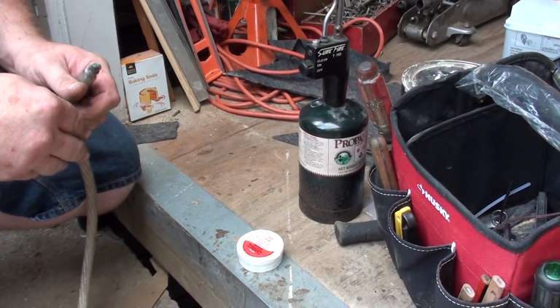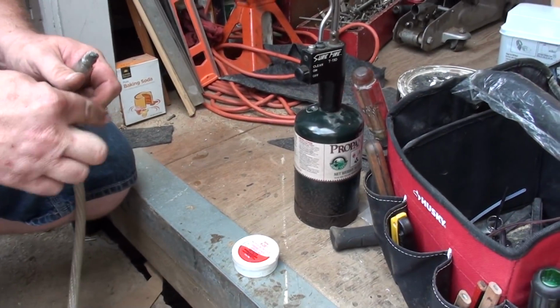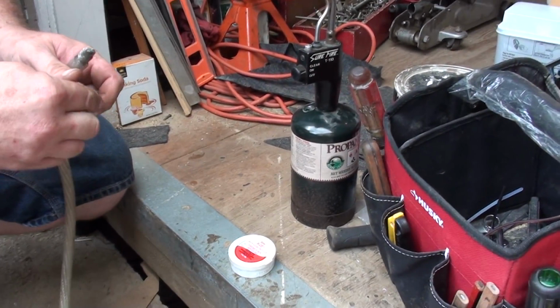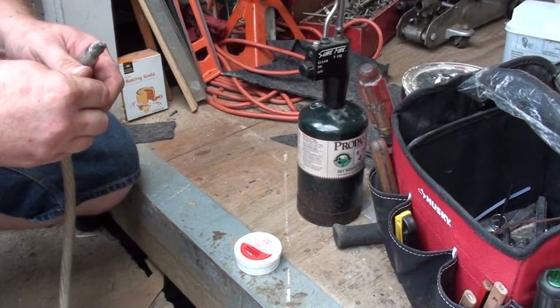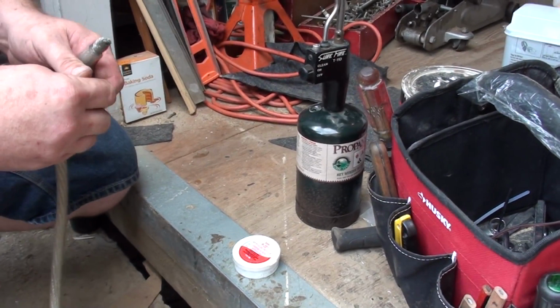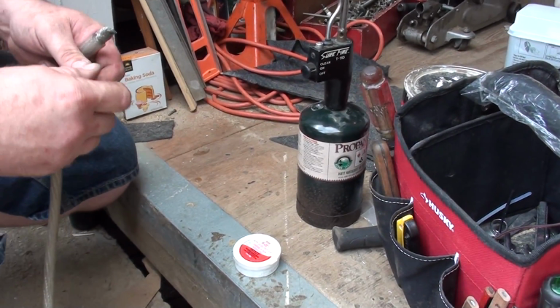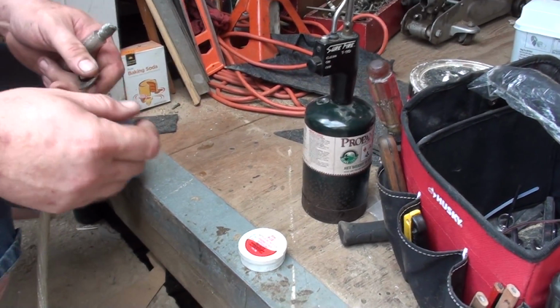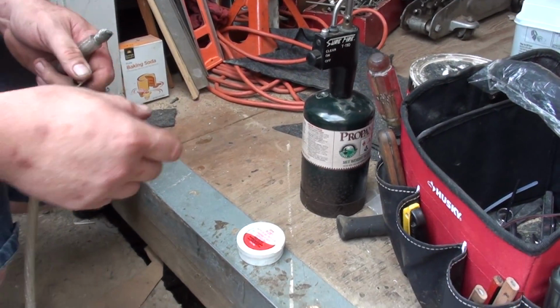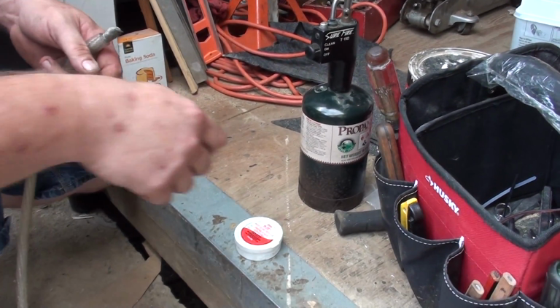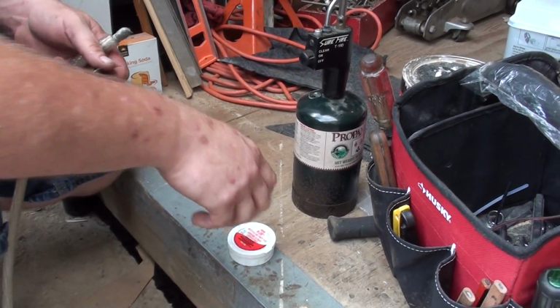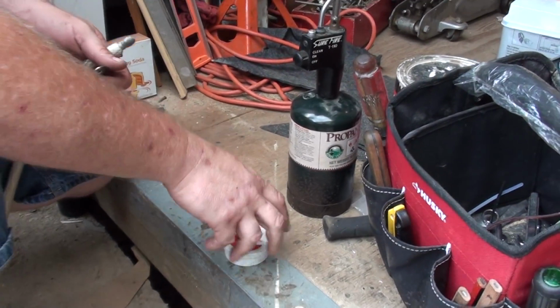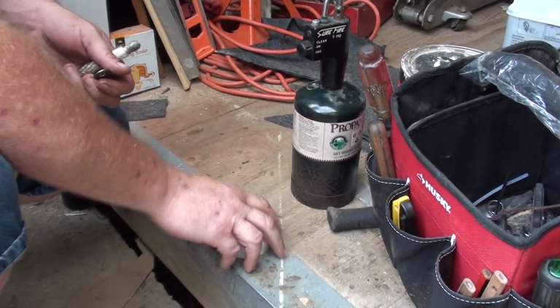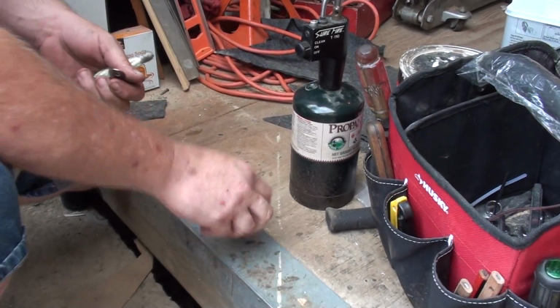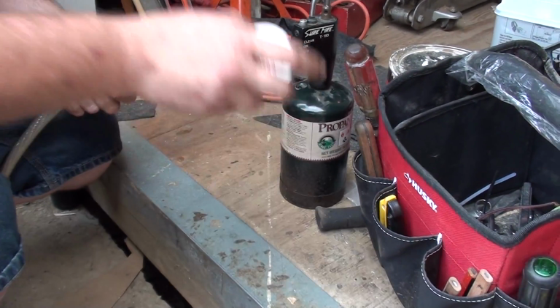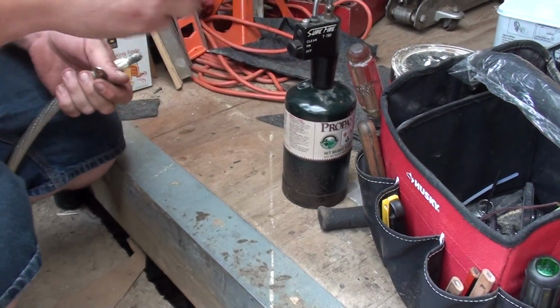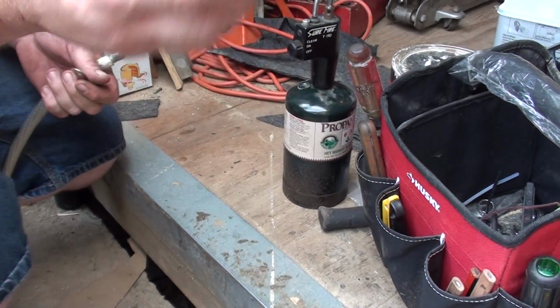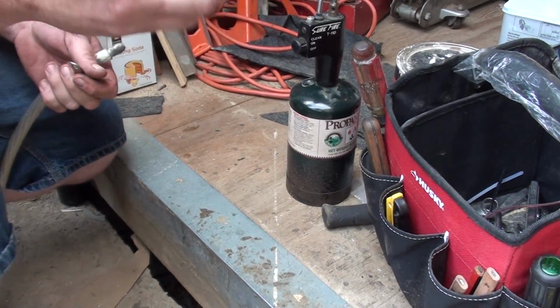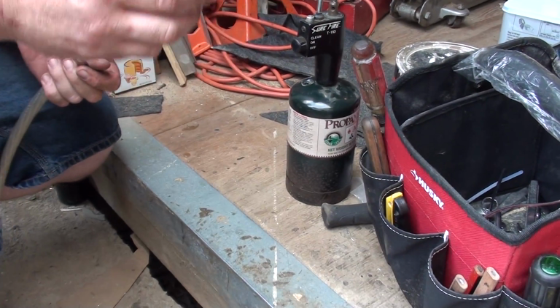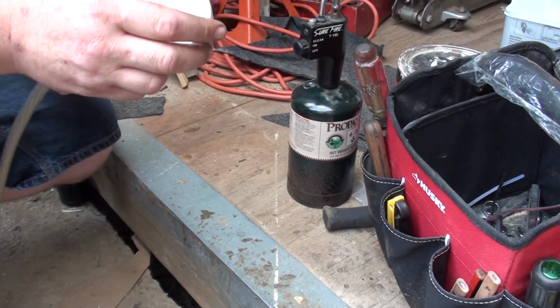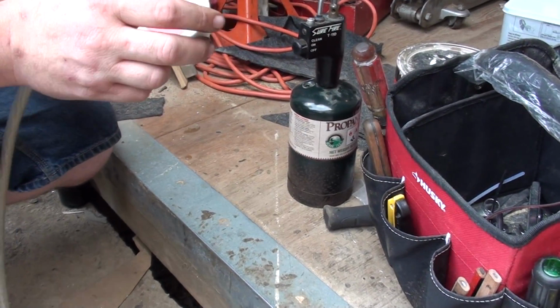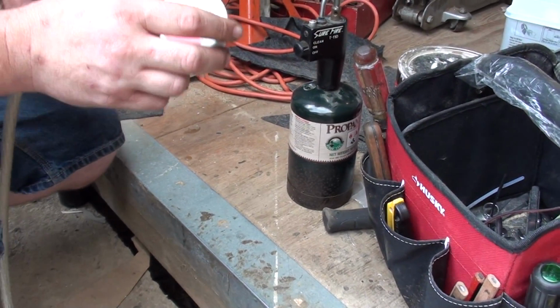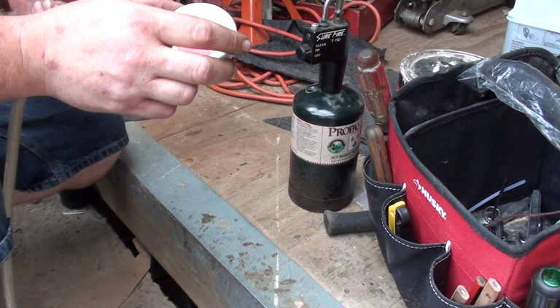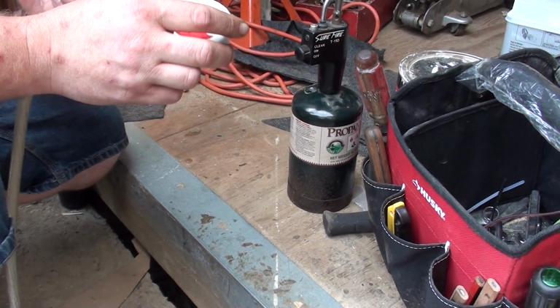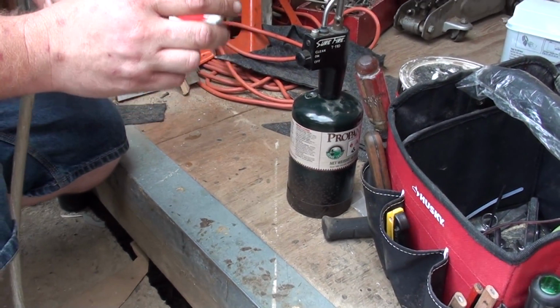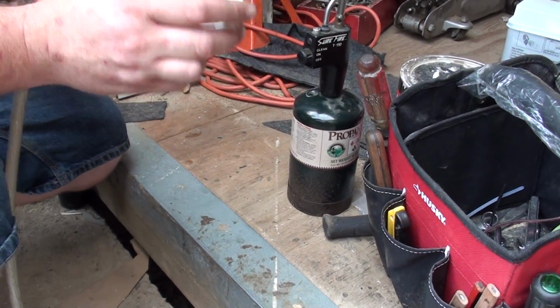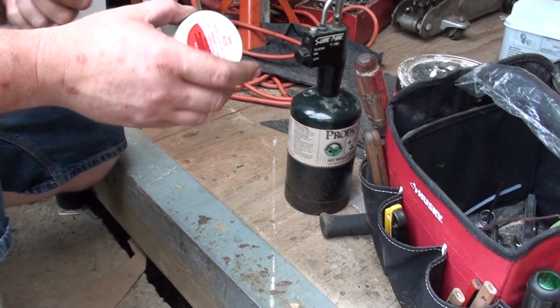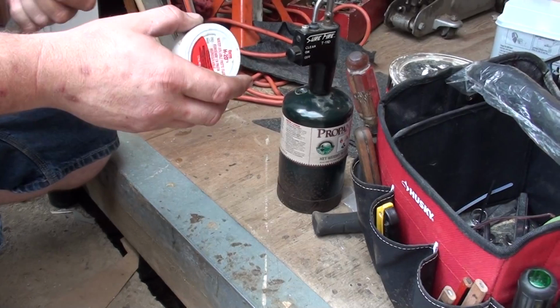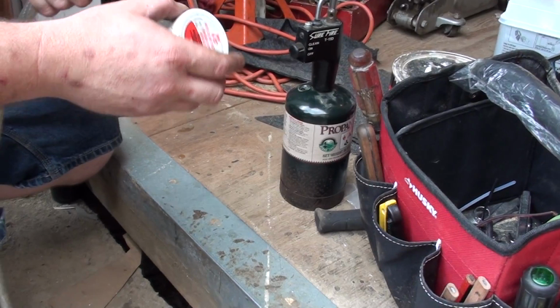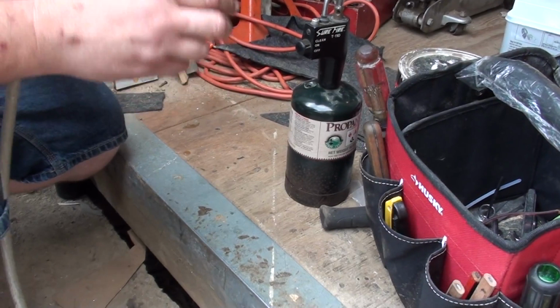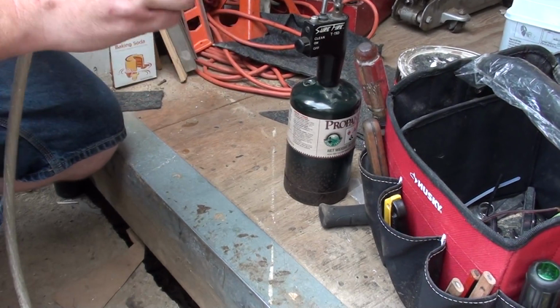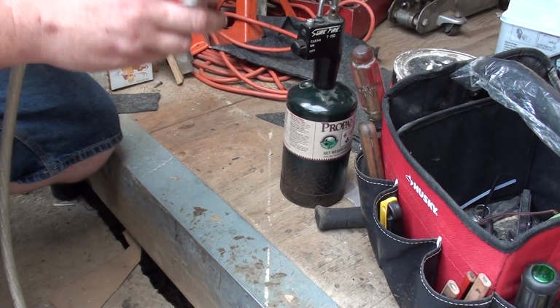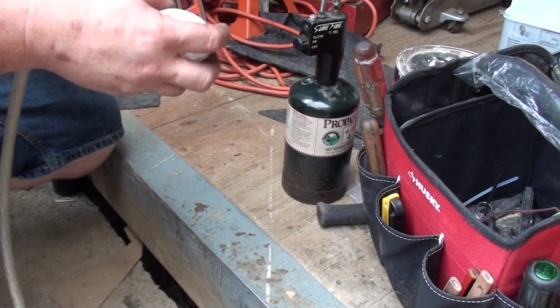What's up YouTube, GroundPoundersInc.com. I told you guys I would do a little tutorial on how to do this.